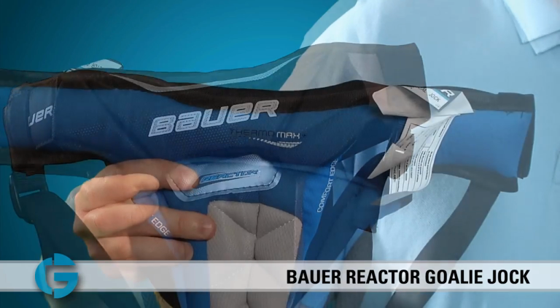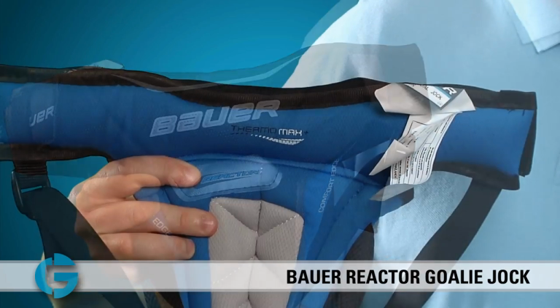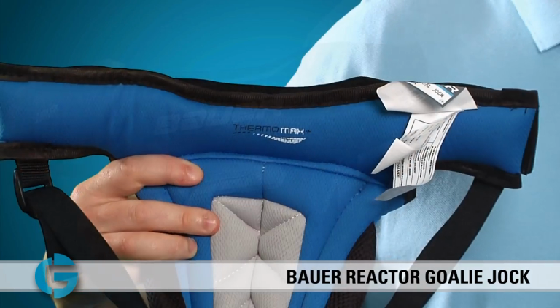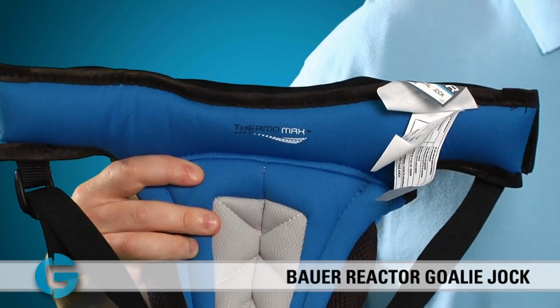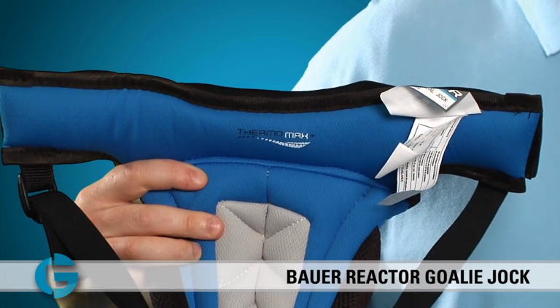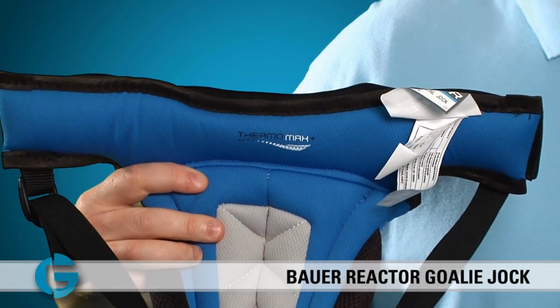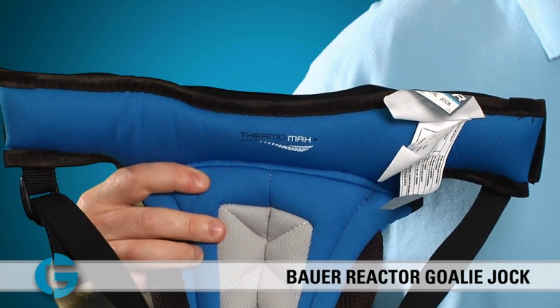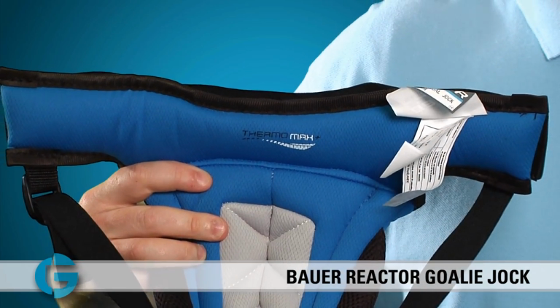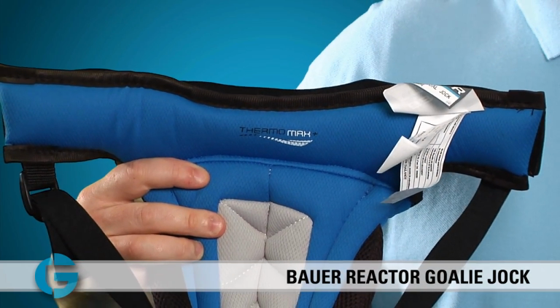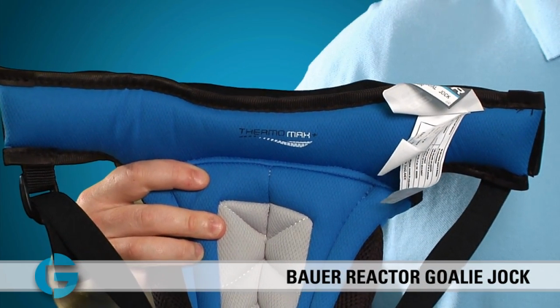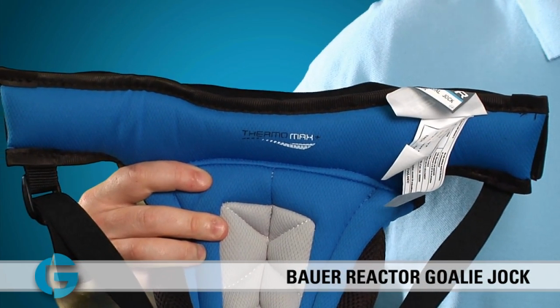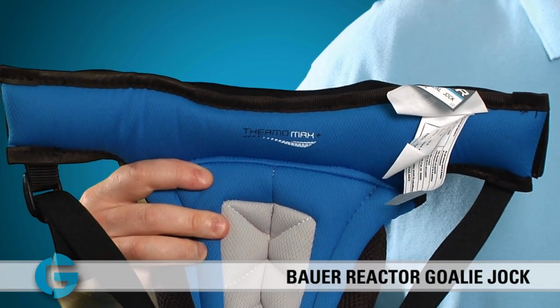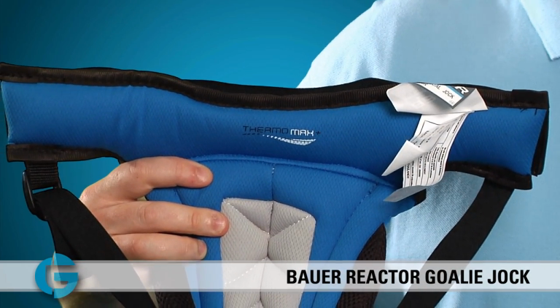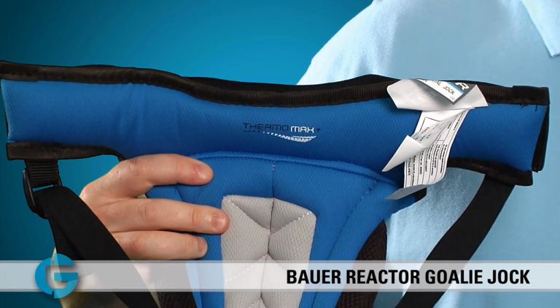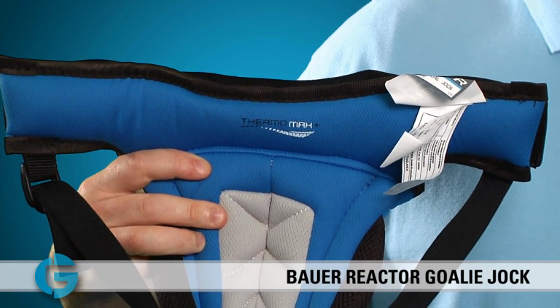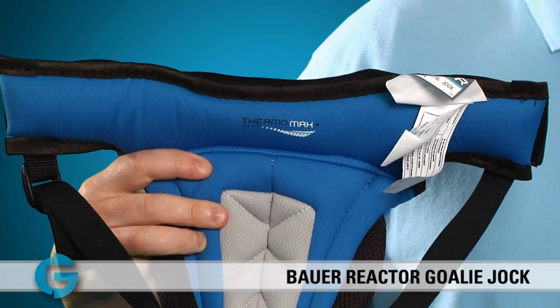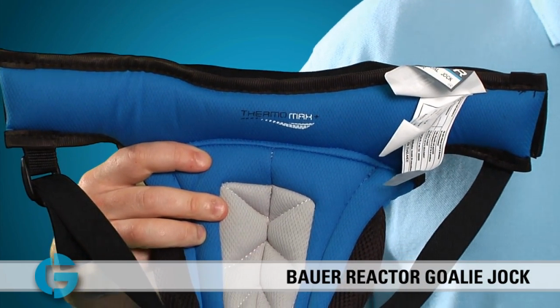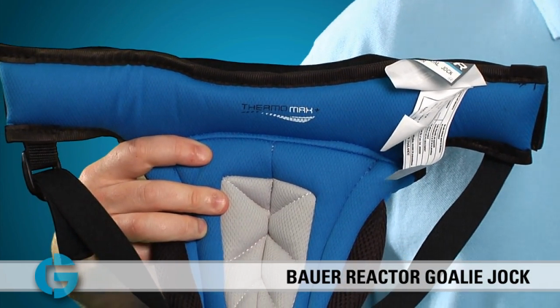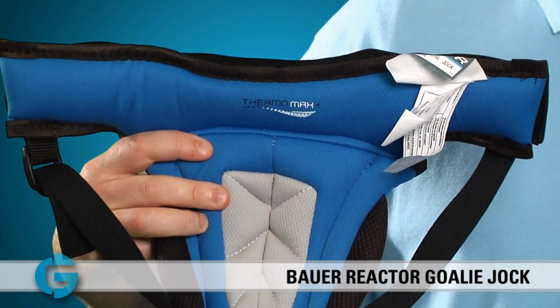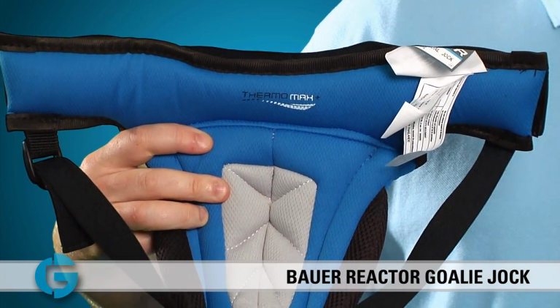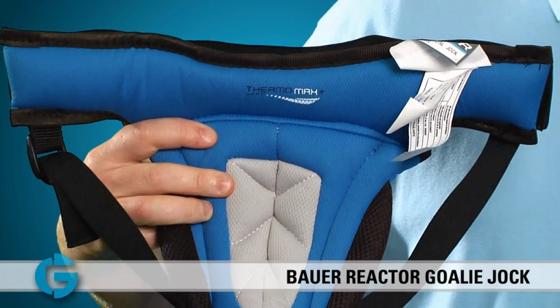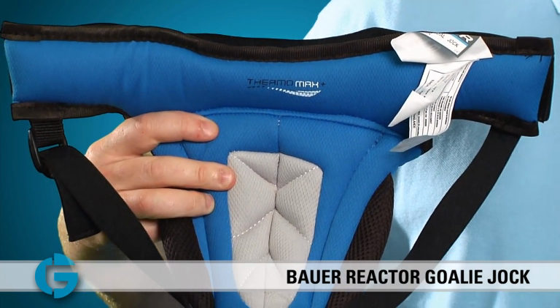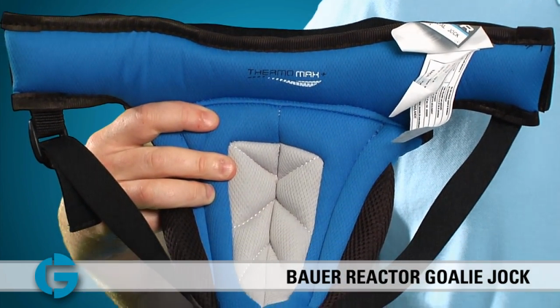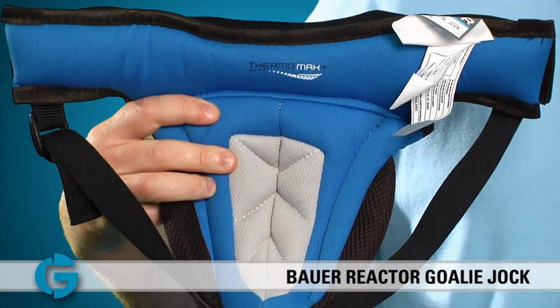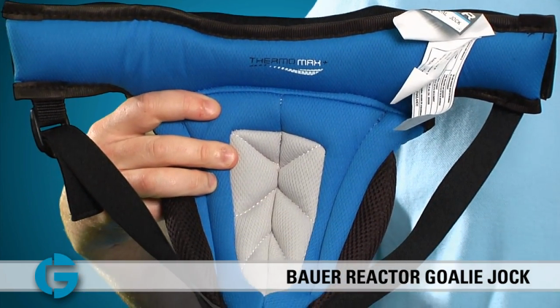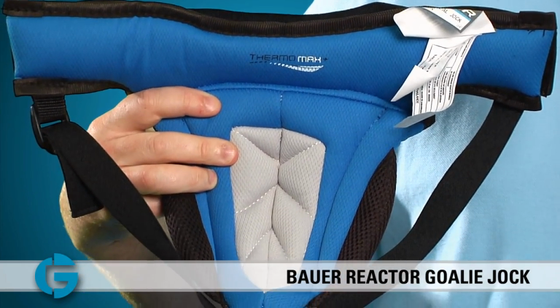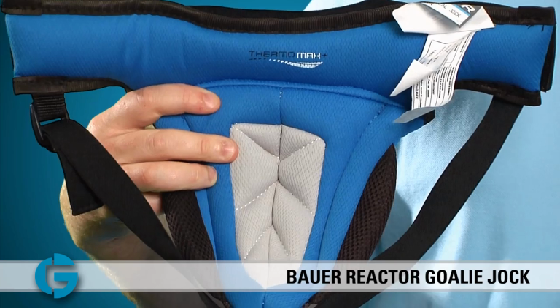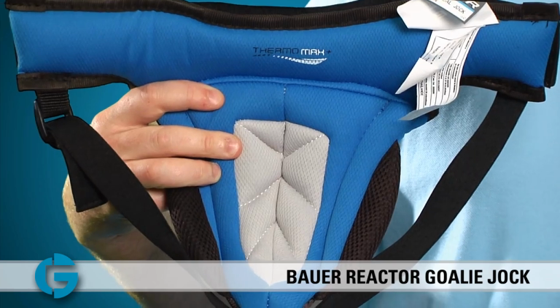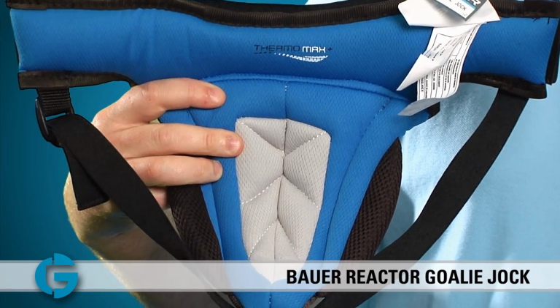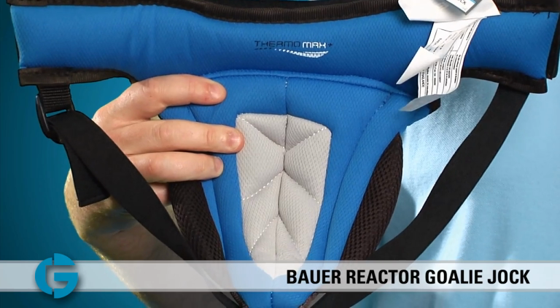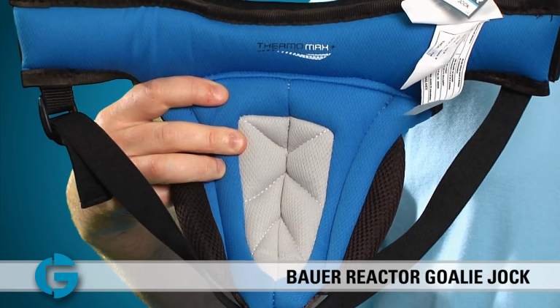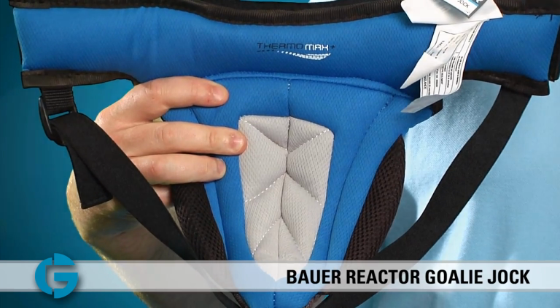Behind the cup you'll find even more comfort foam as well as a Thermomax Plus liner to help keep you cool and dry.